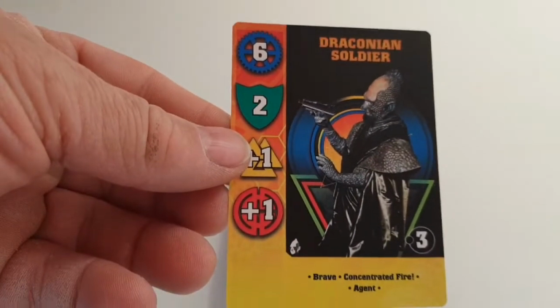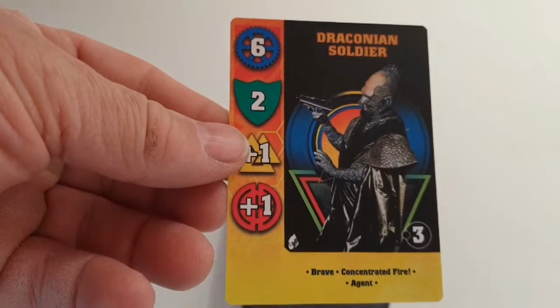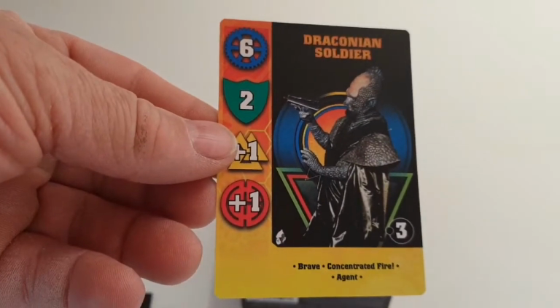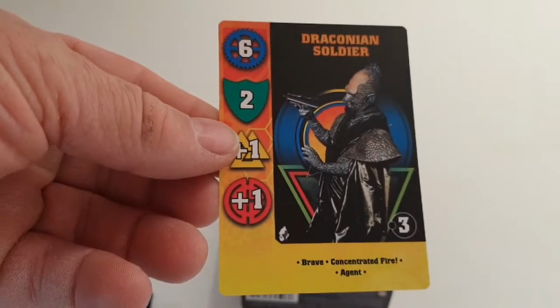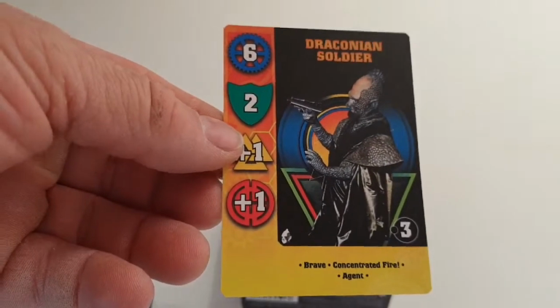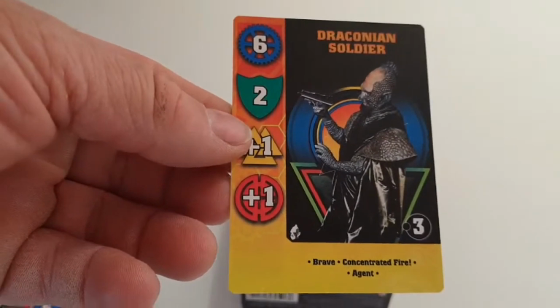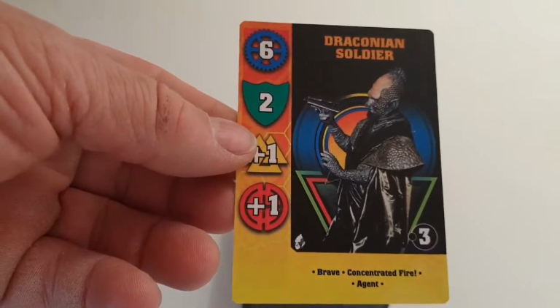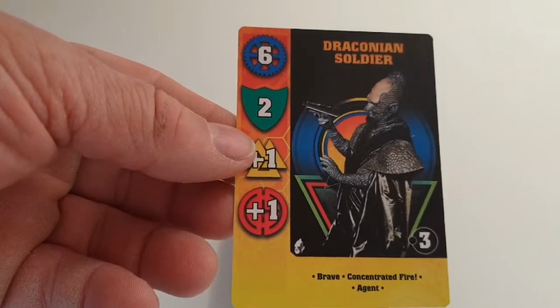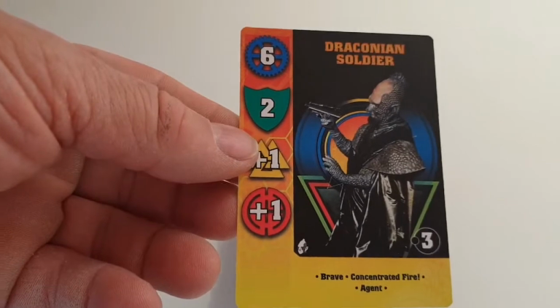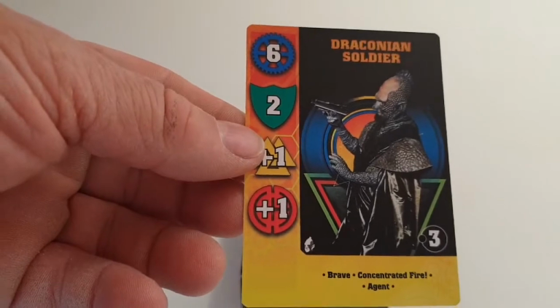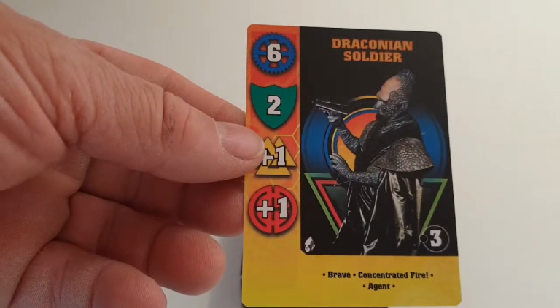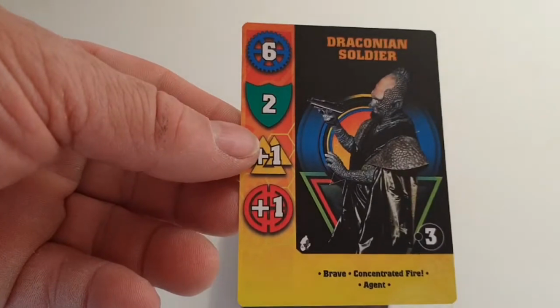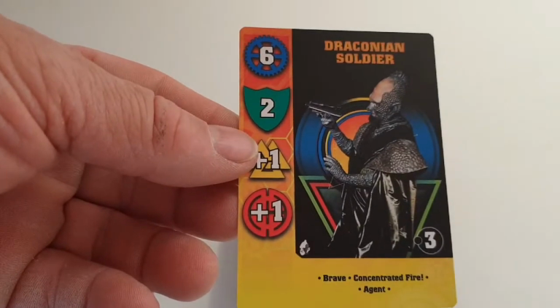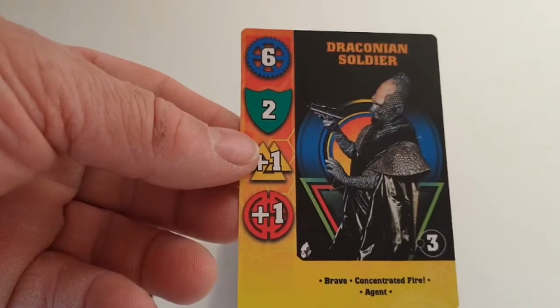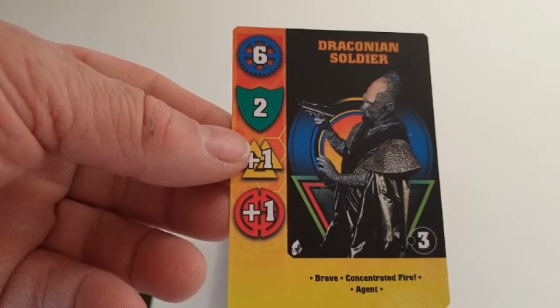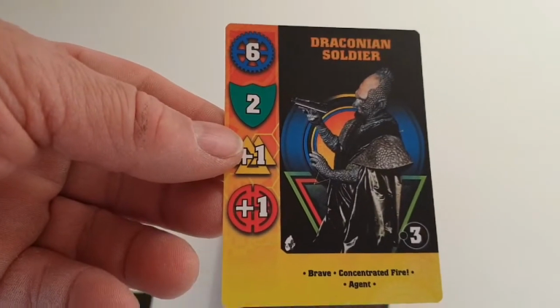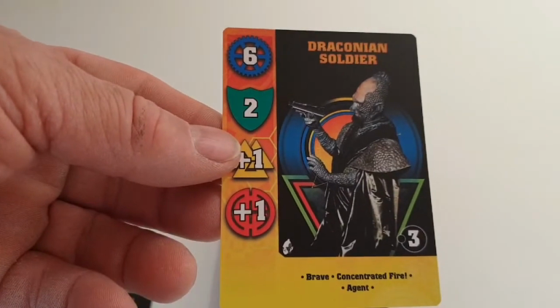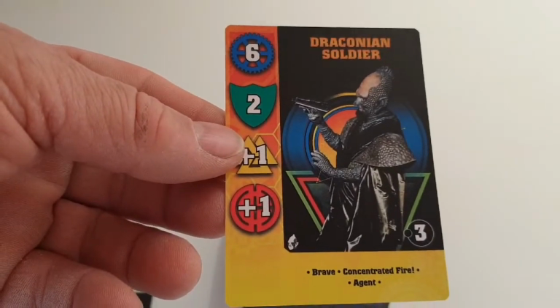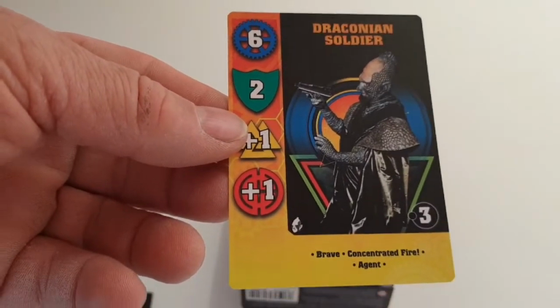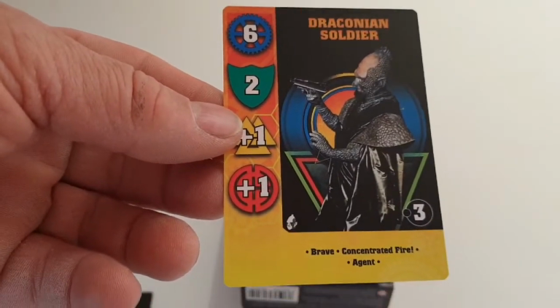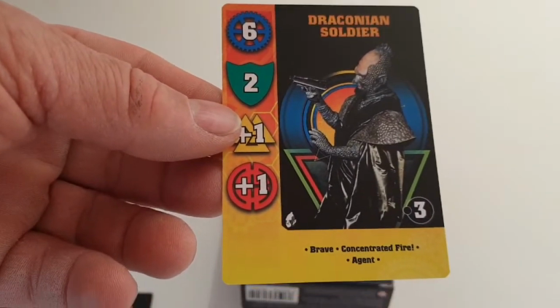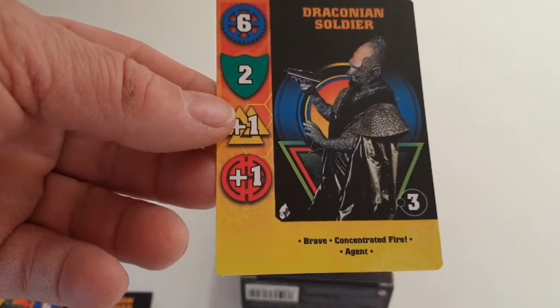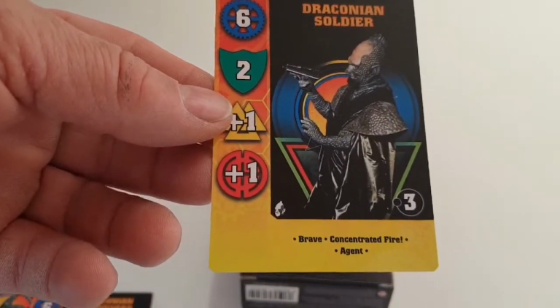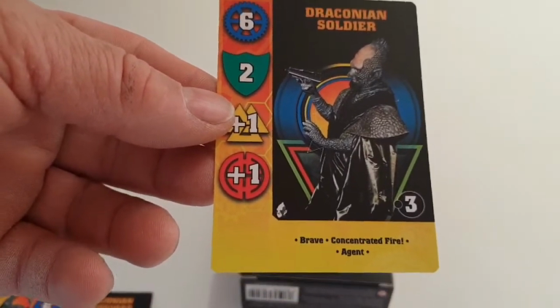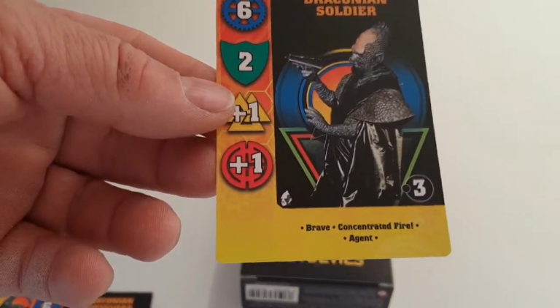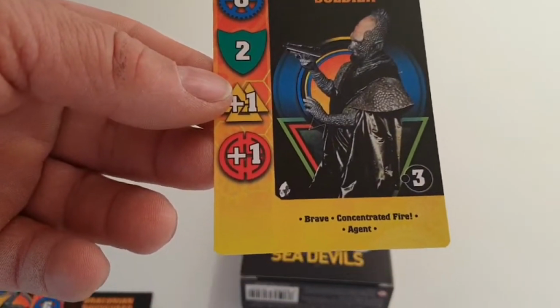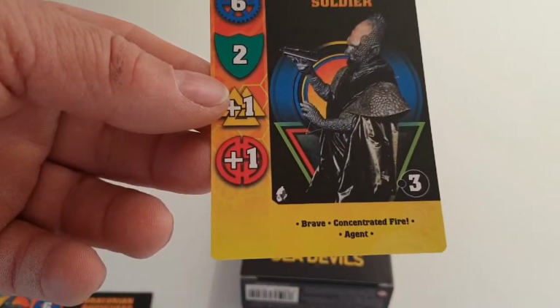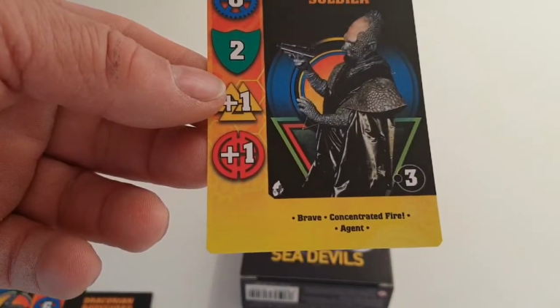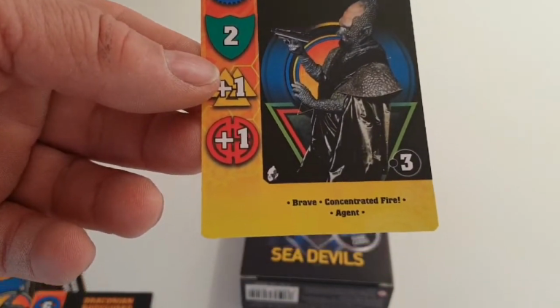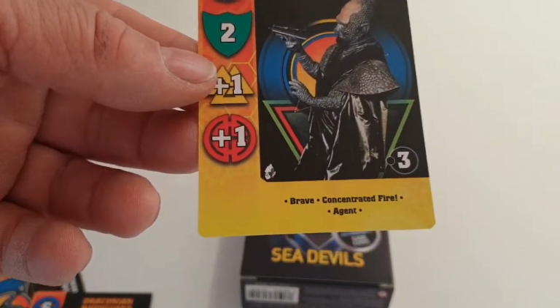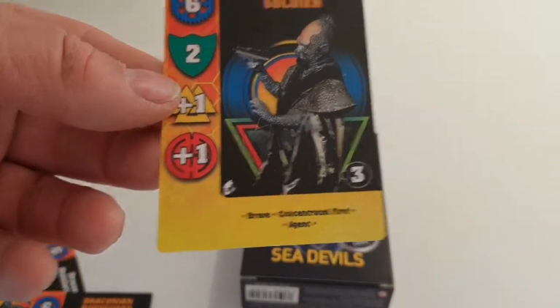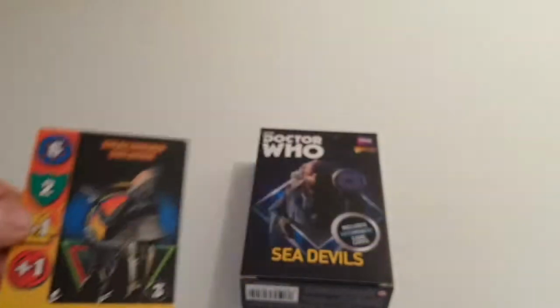Draconian Soldier — that's your basic foot soldier: six, two, one, one. You can have three — there's three of those in a unit.